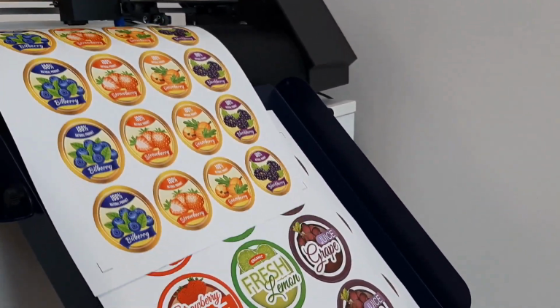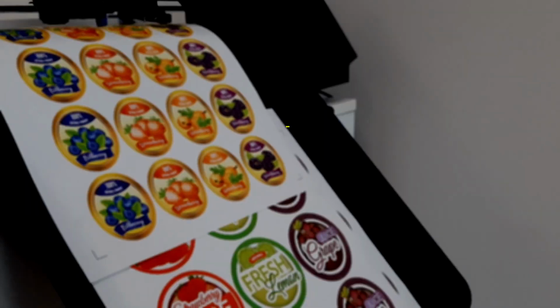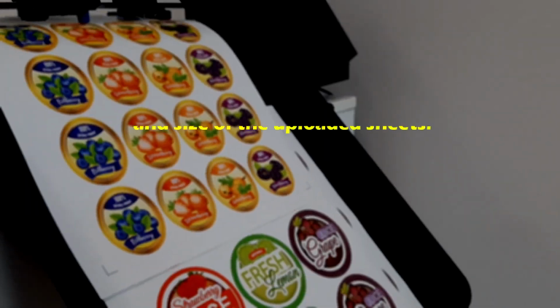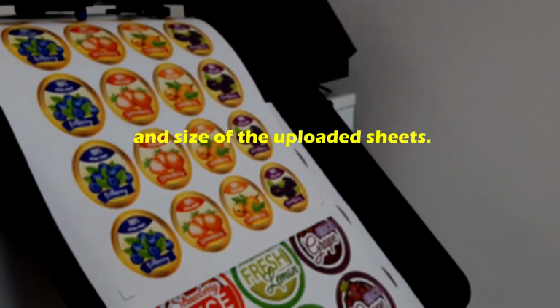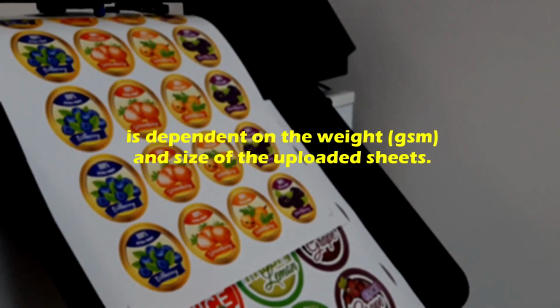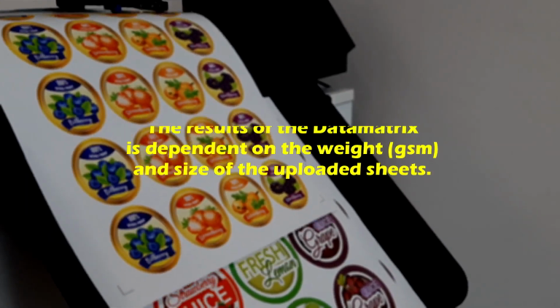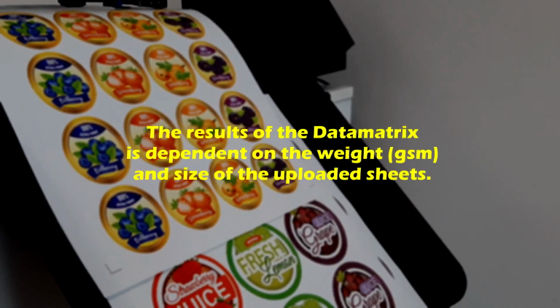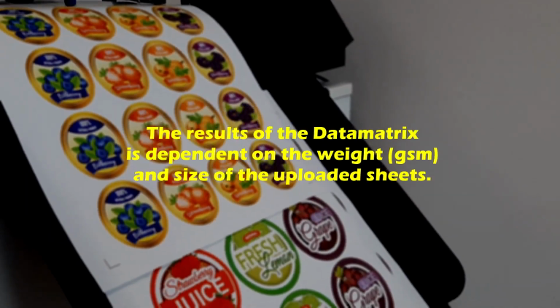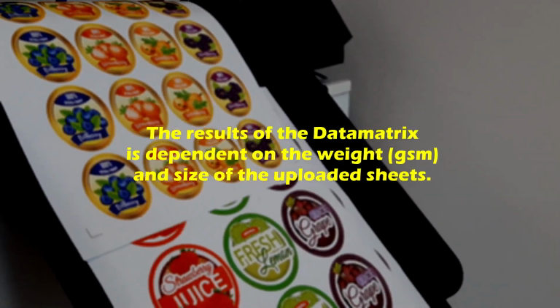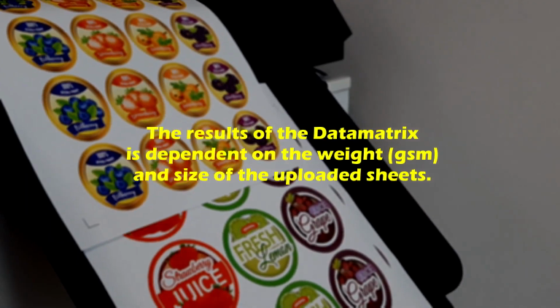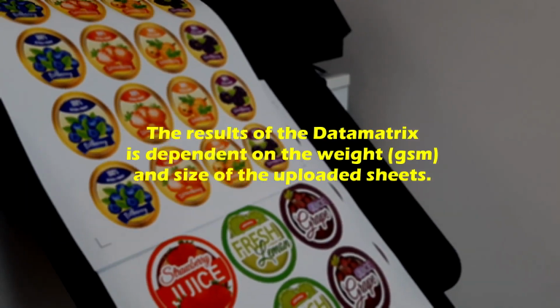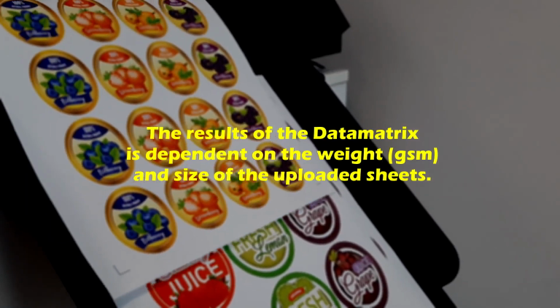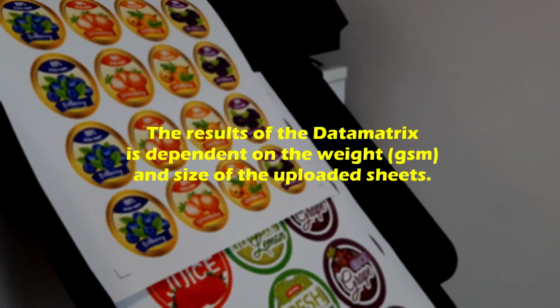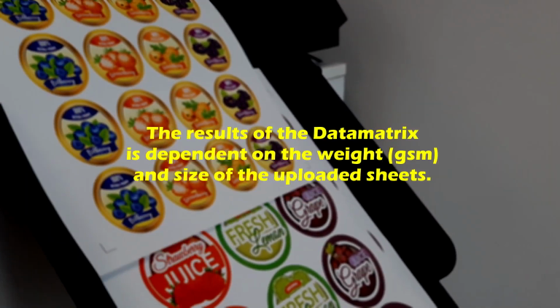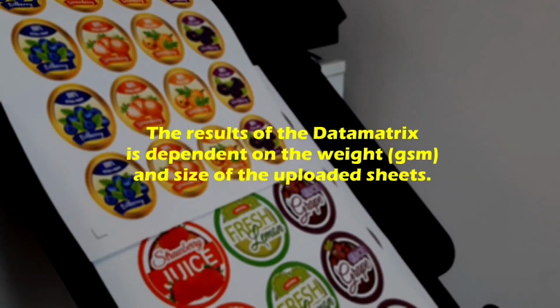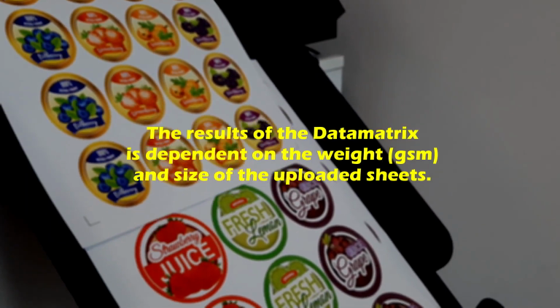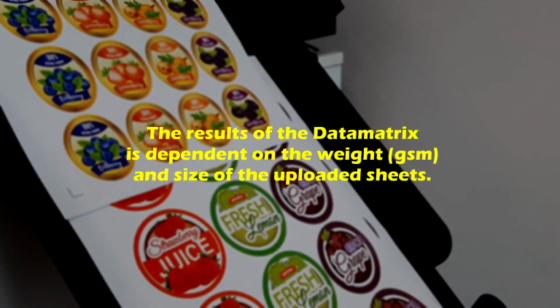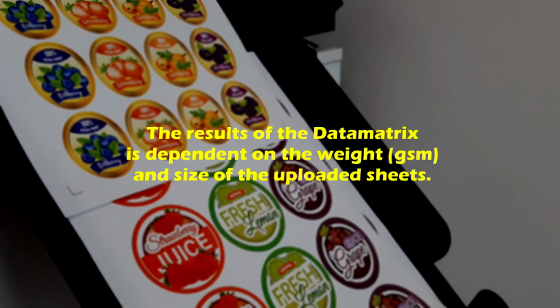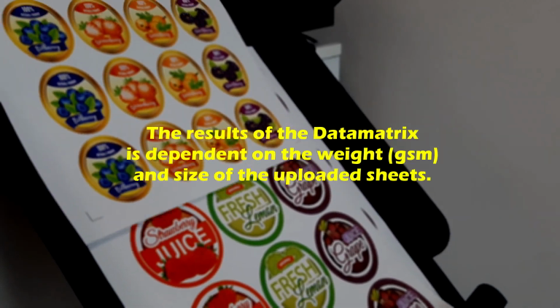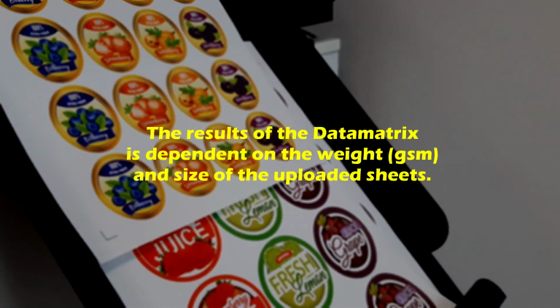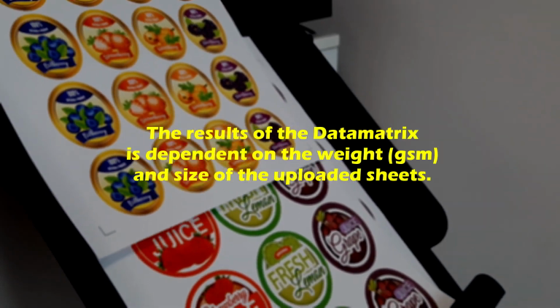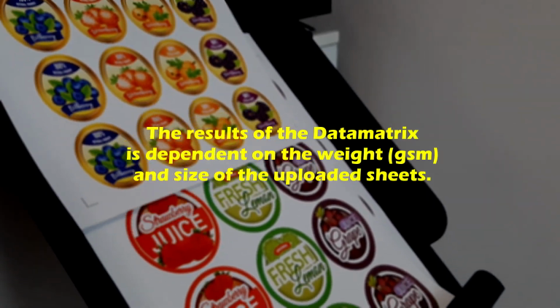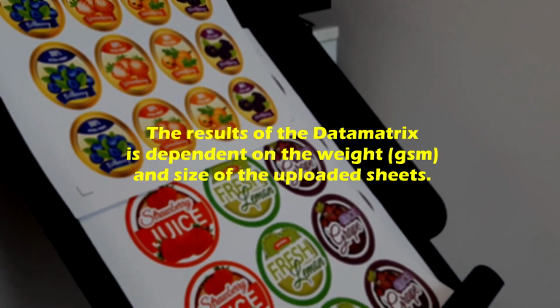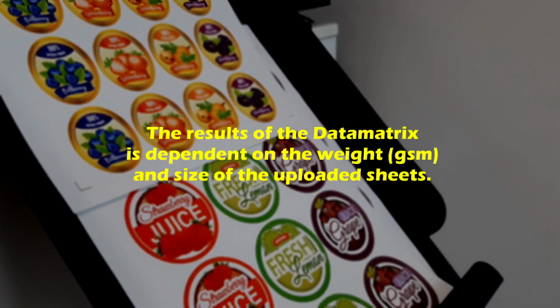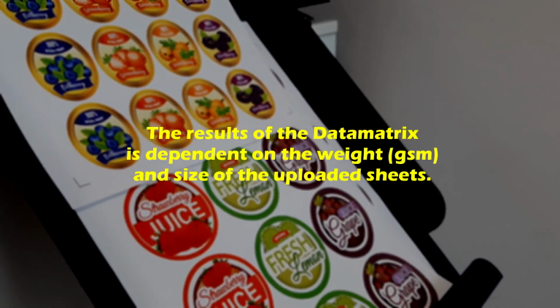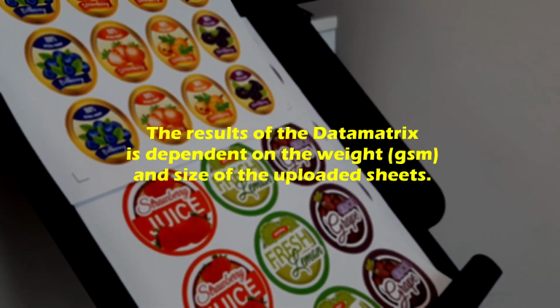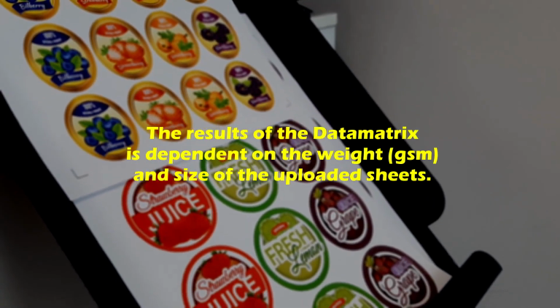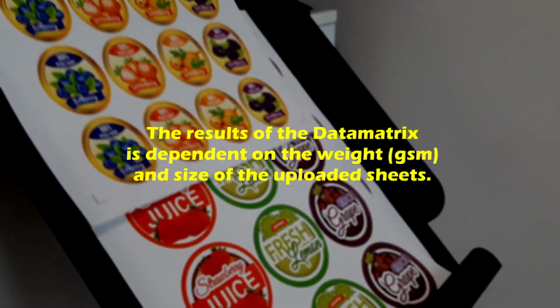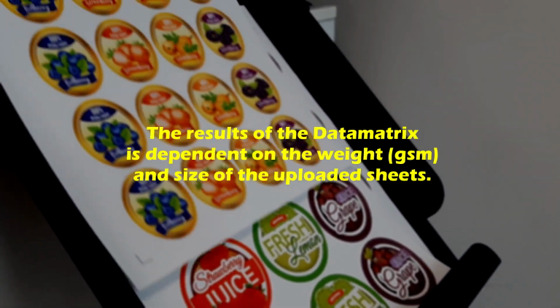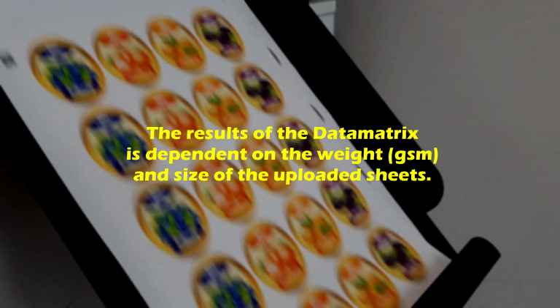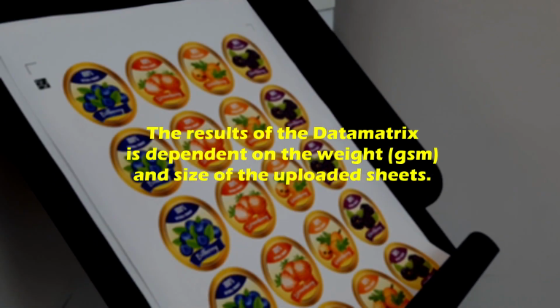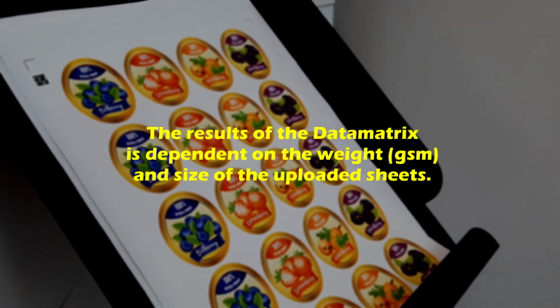The results of the data matrix are dependent on the weight and the size of the uploaded sheets.